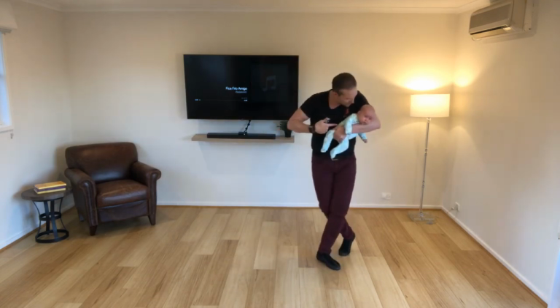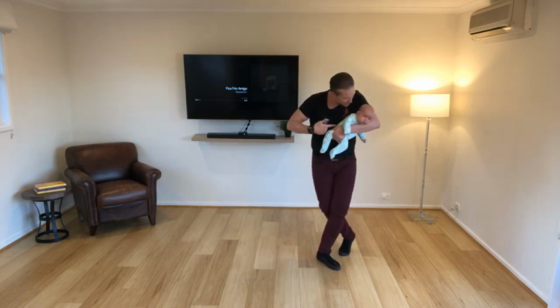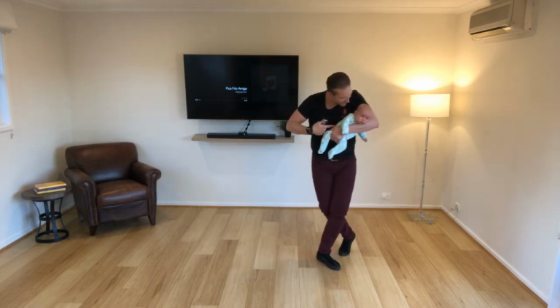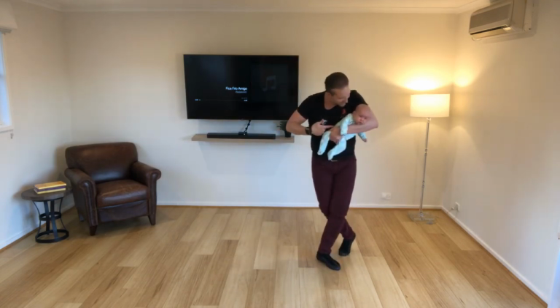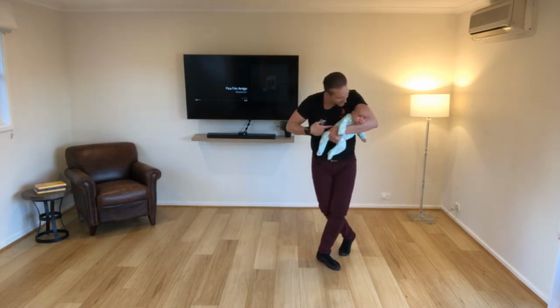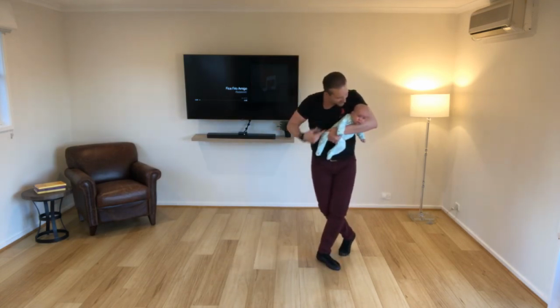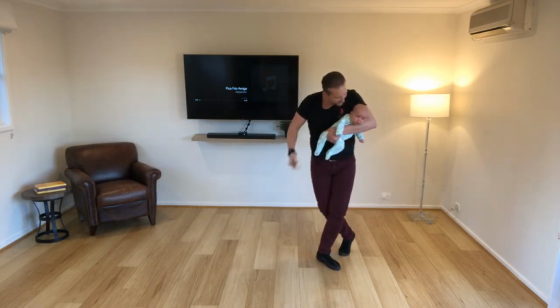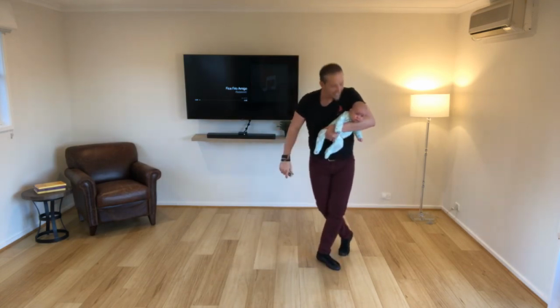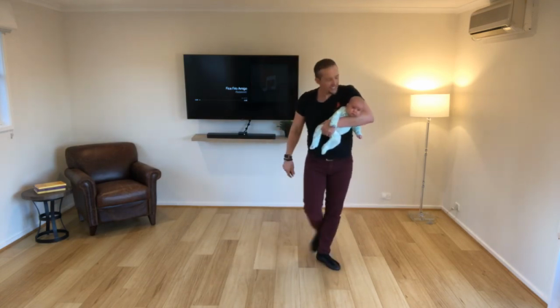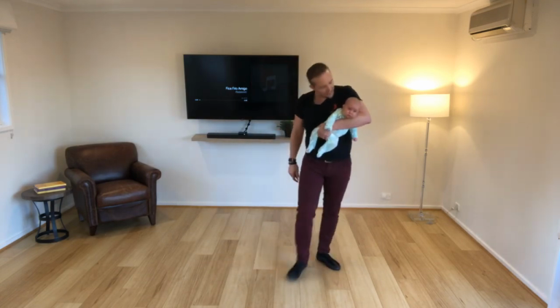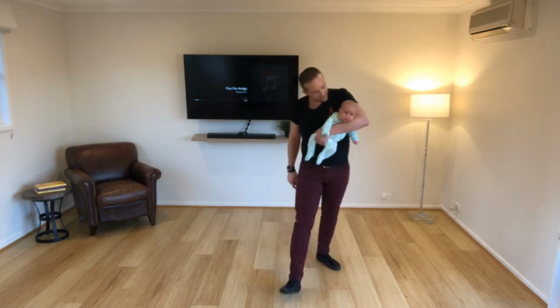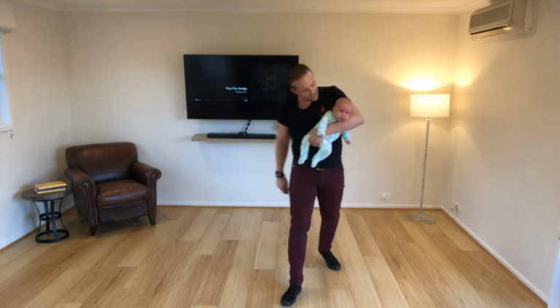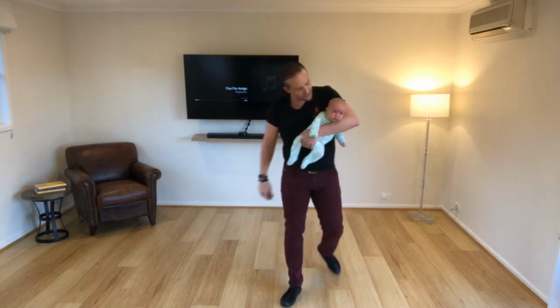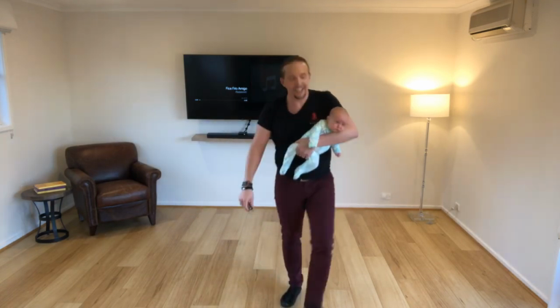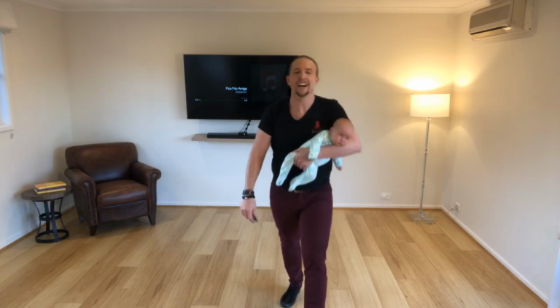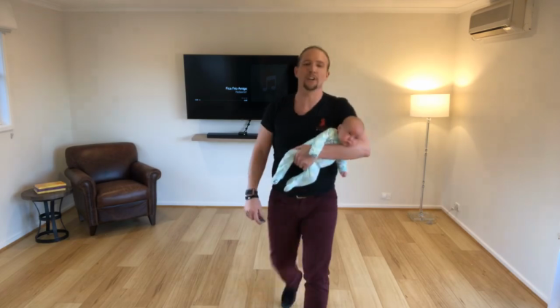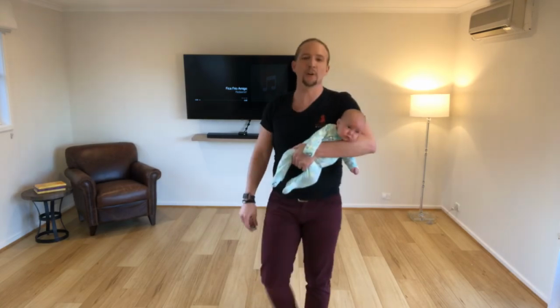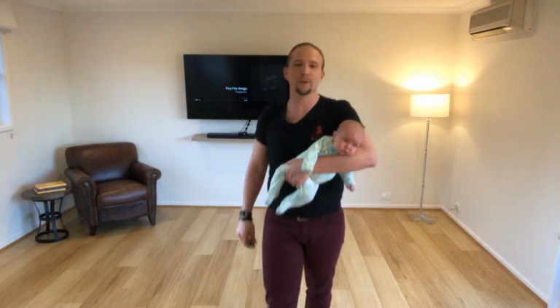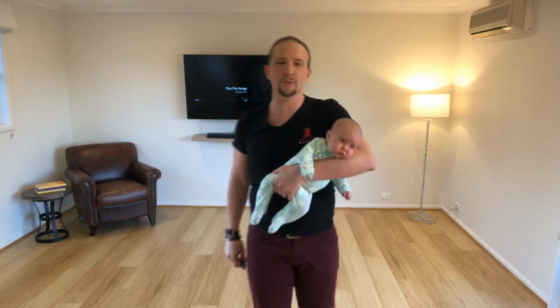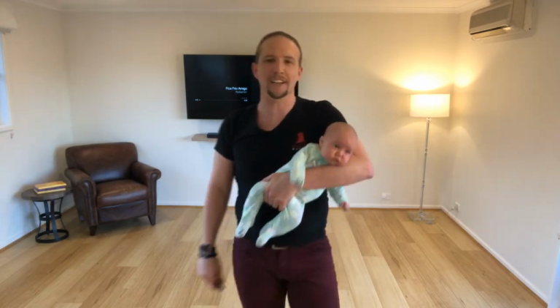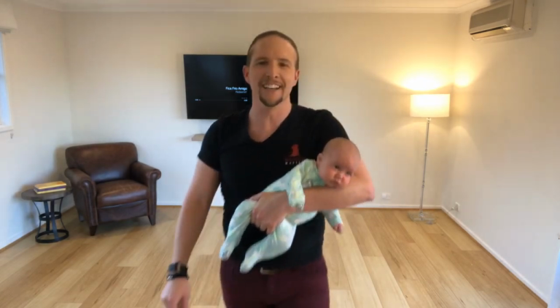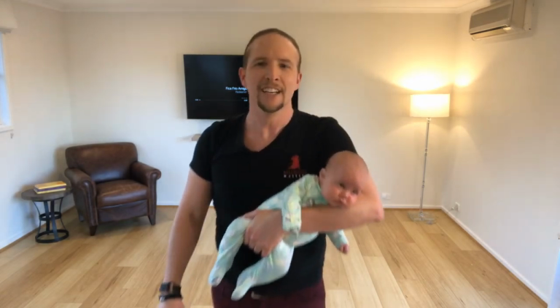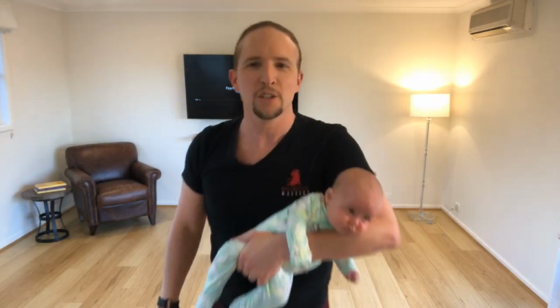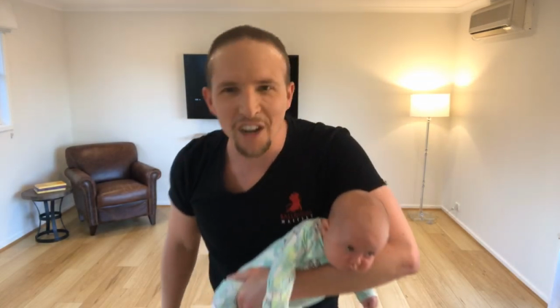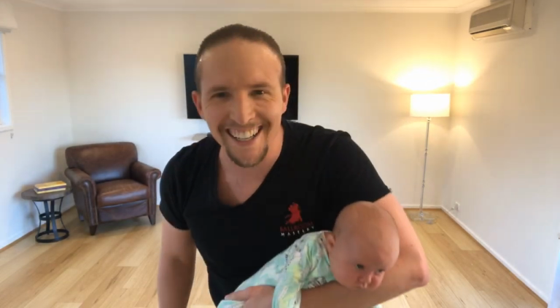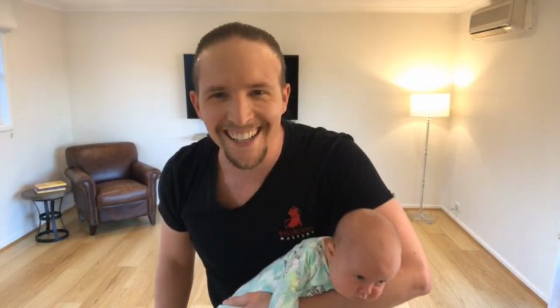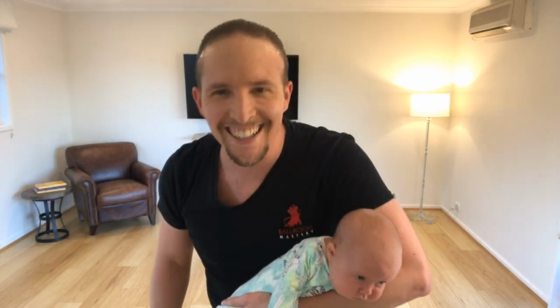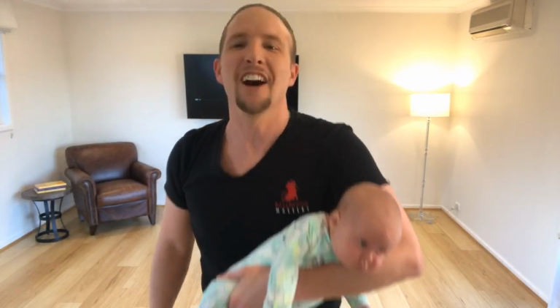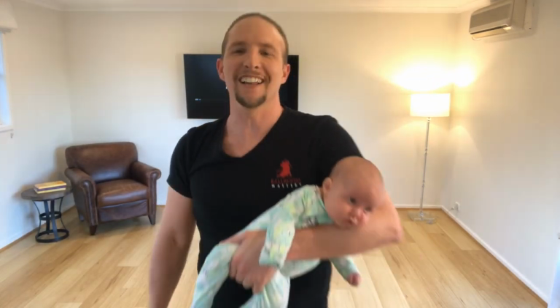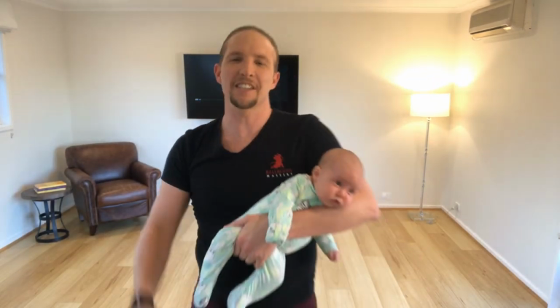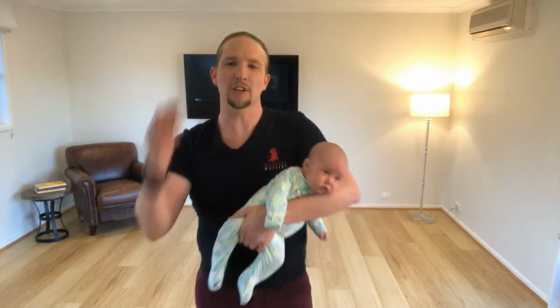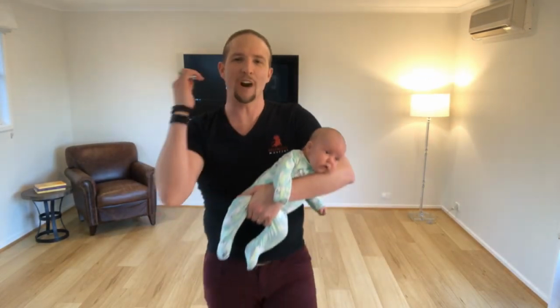What do you reckon, Sterling? Is that feeling good? I don't know. What do you reckon? Should we try it again? All right, let's give it a crack.